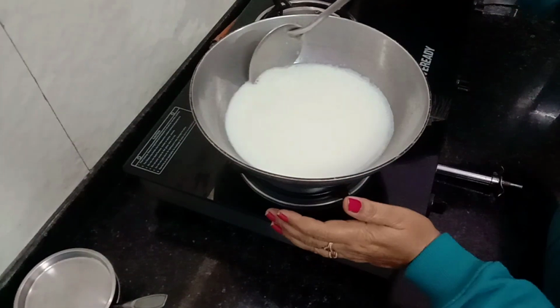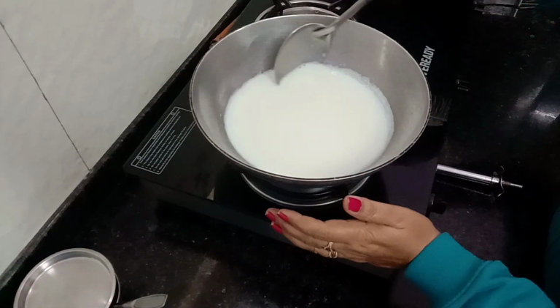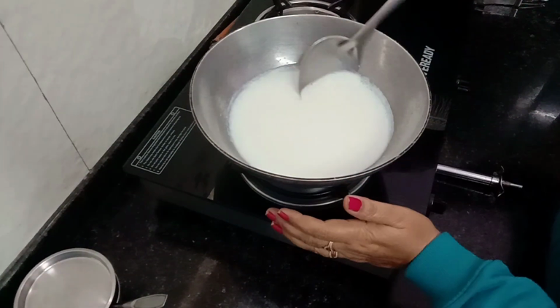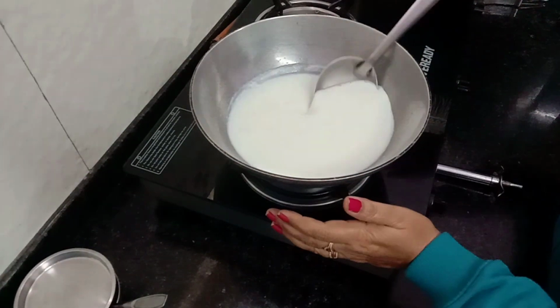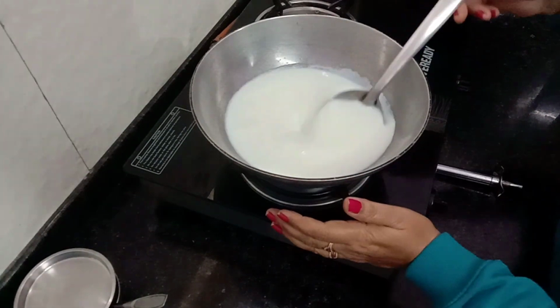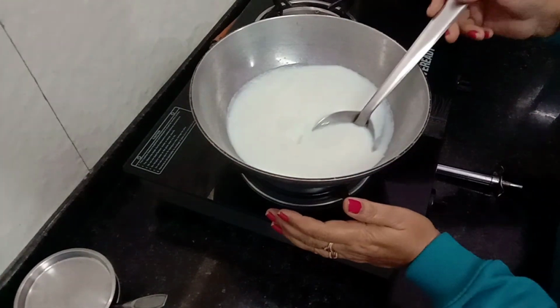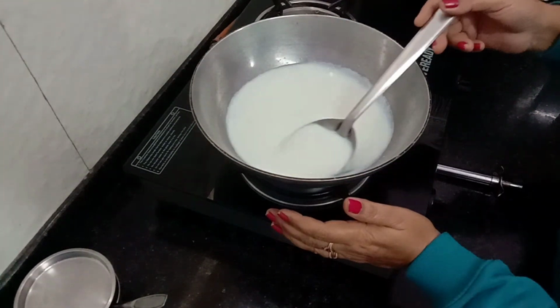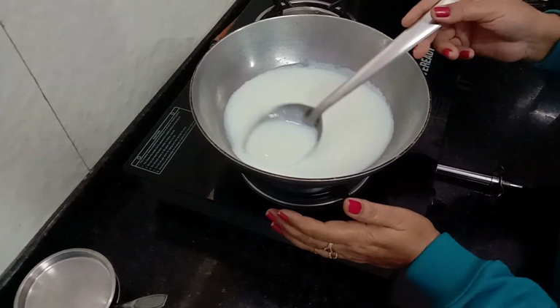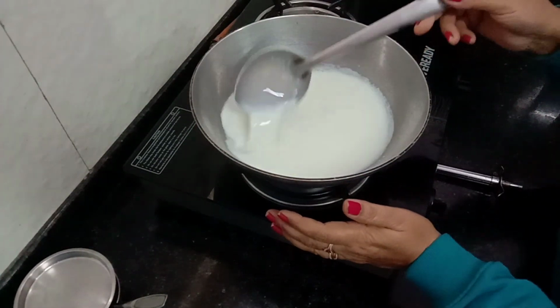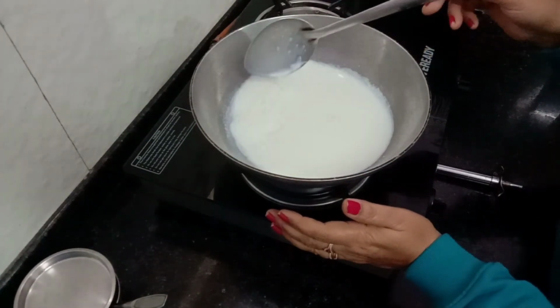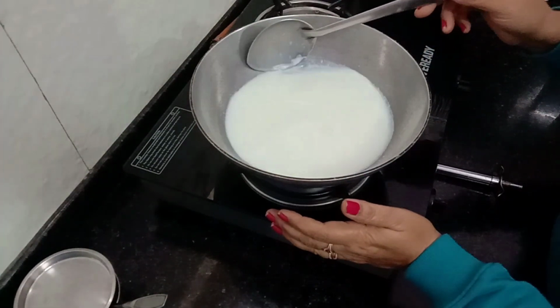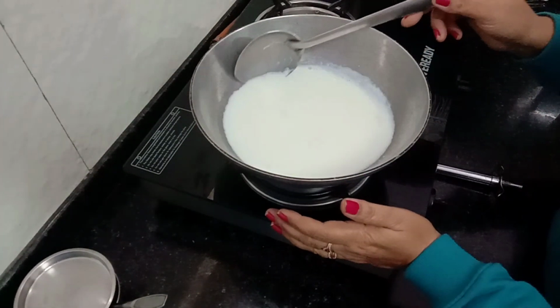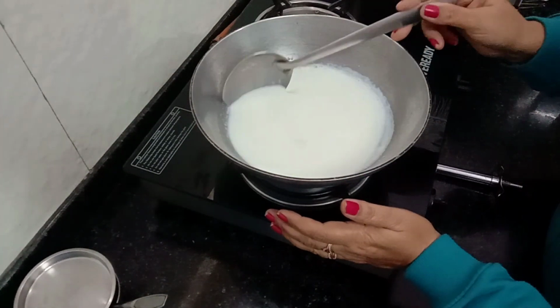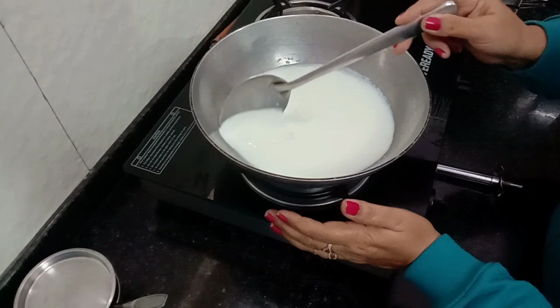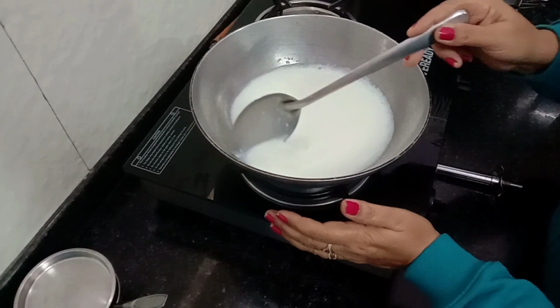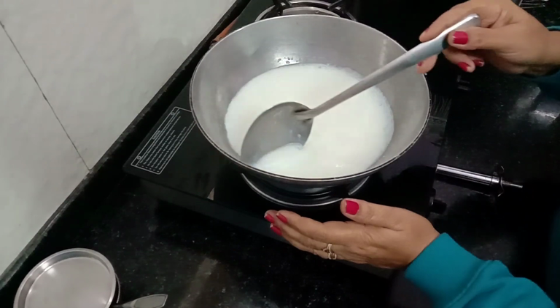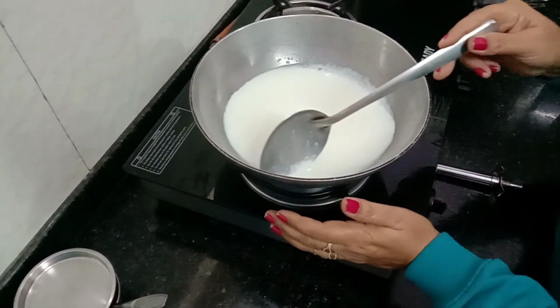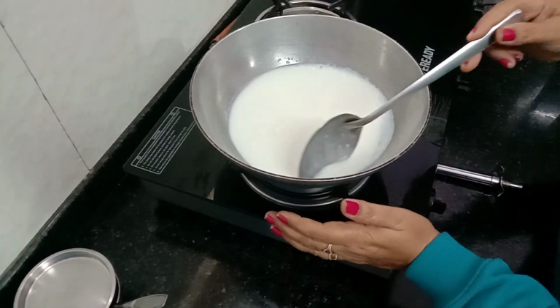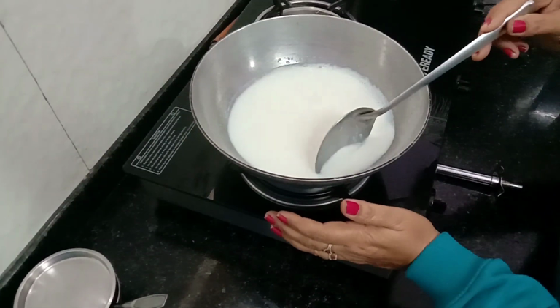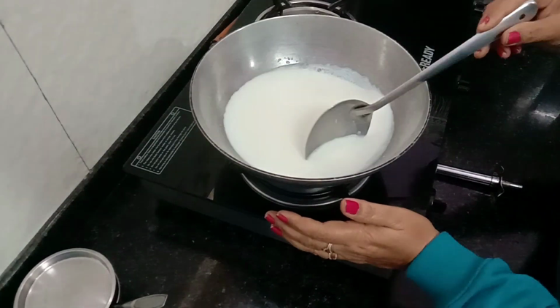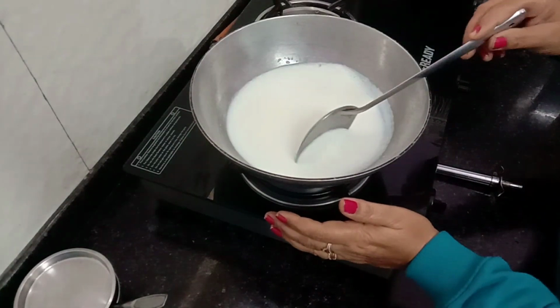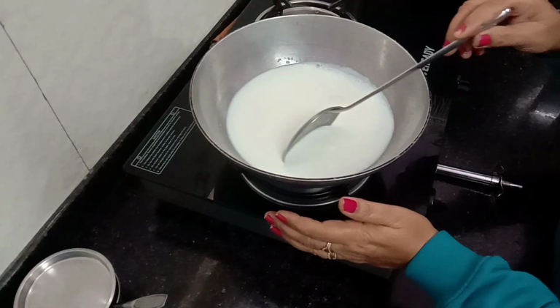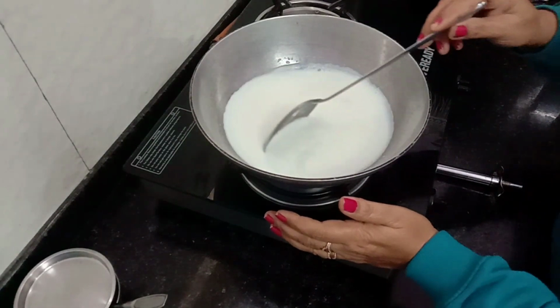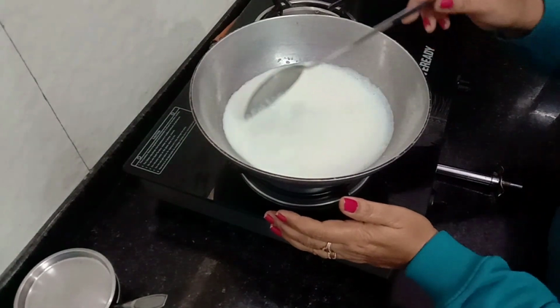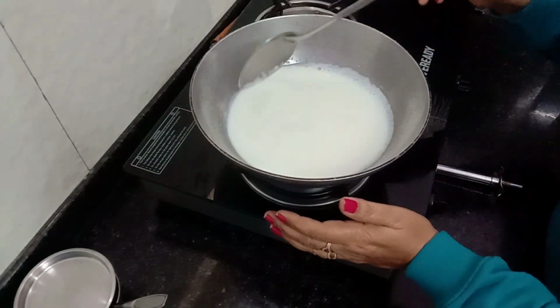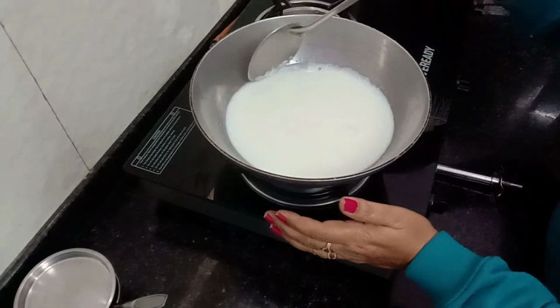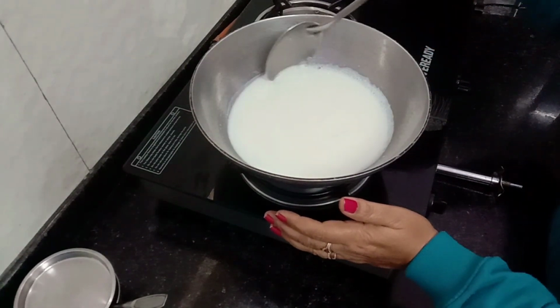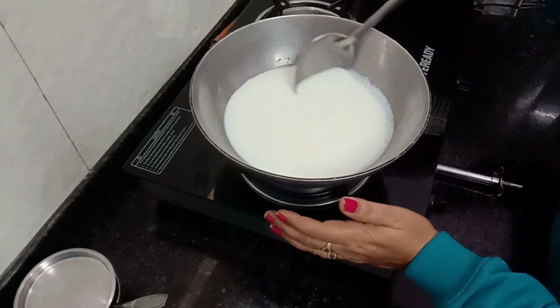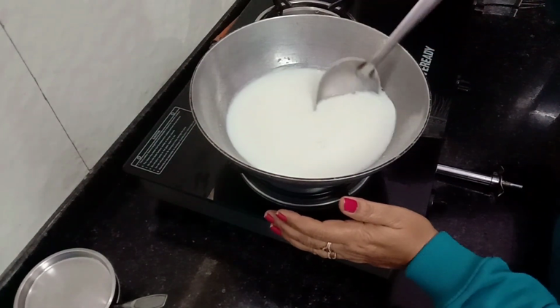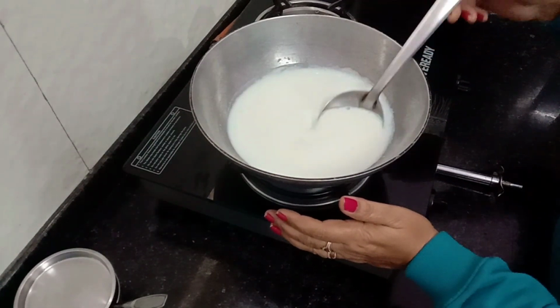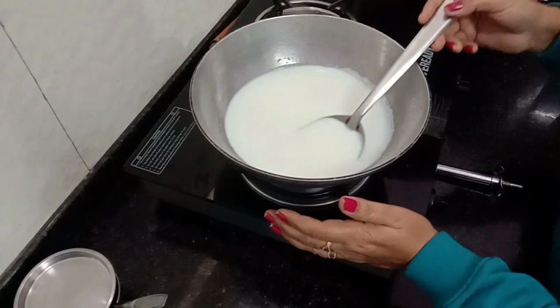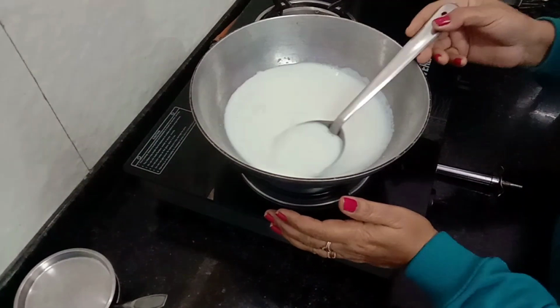This is a very easy way to make bread rasmalai. It is easy to make. Now the children will like it.